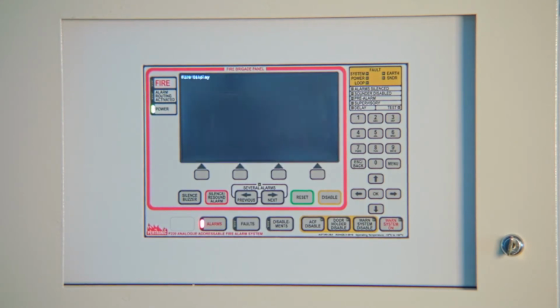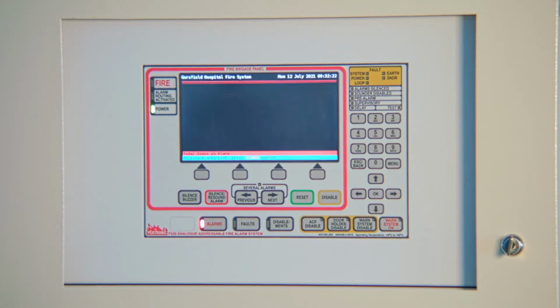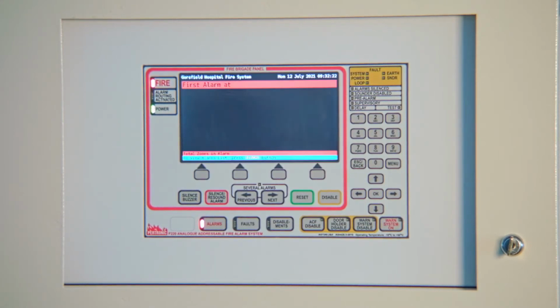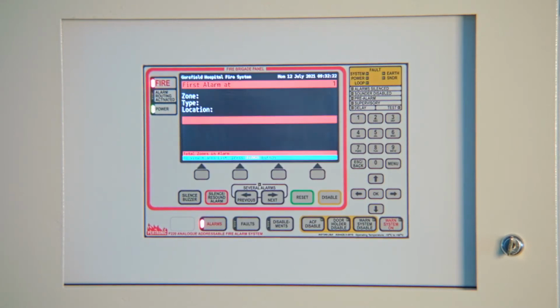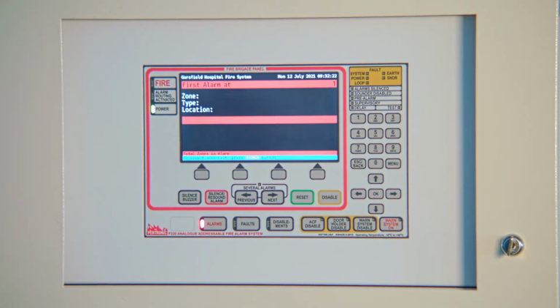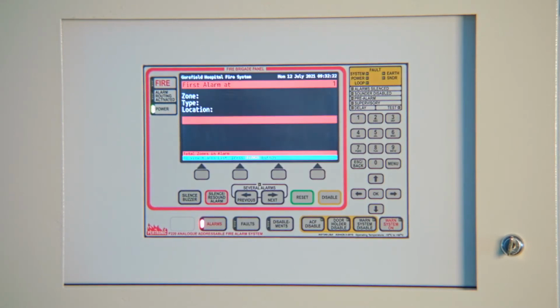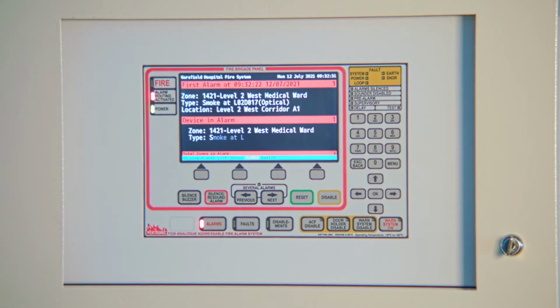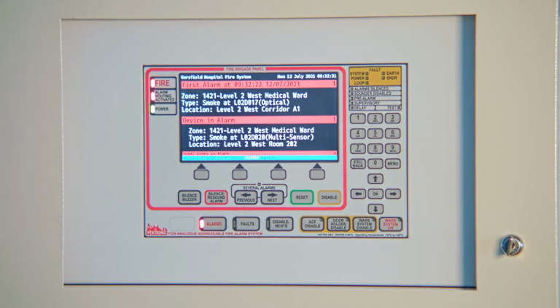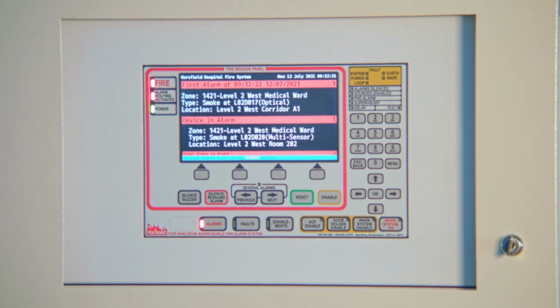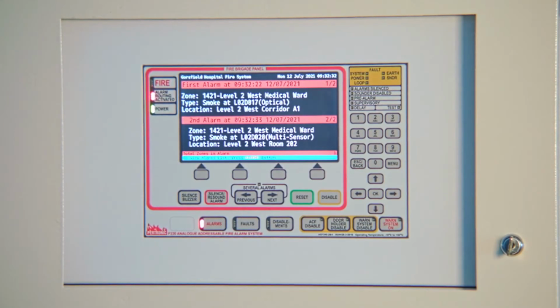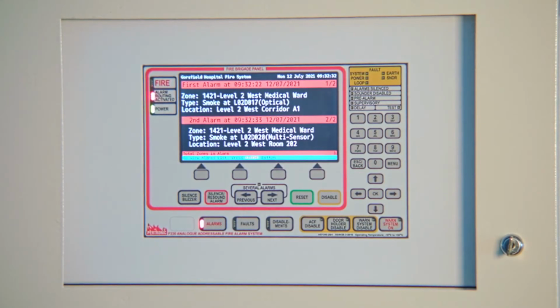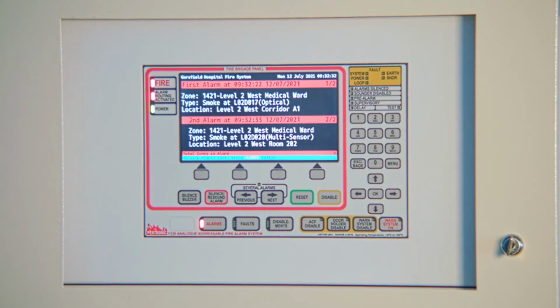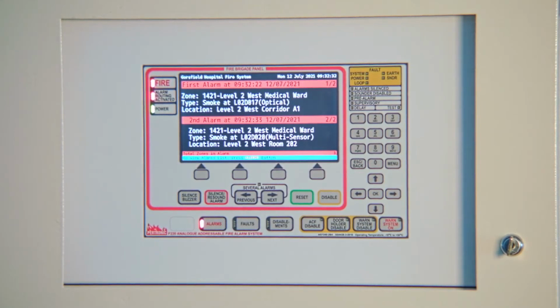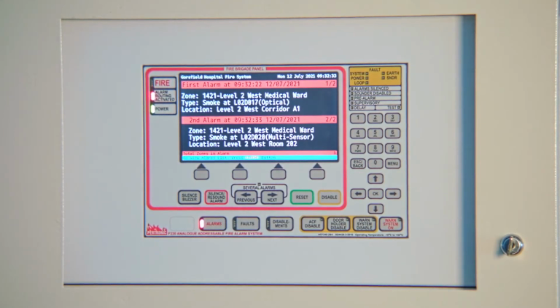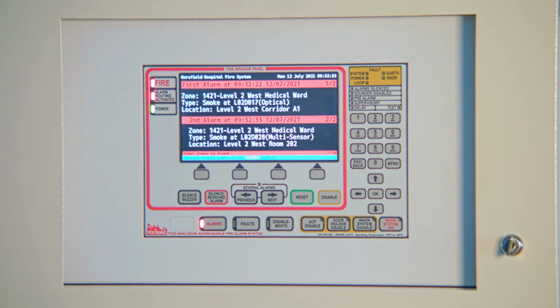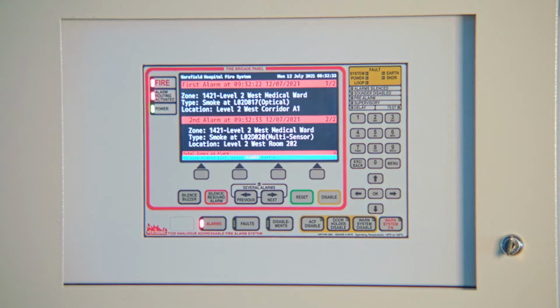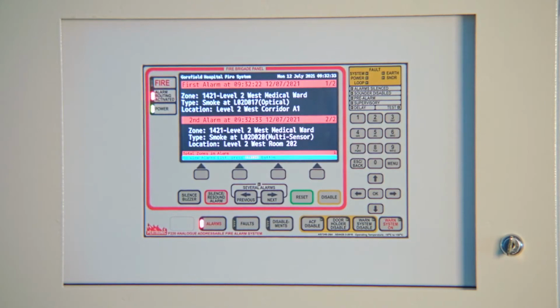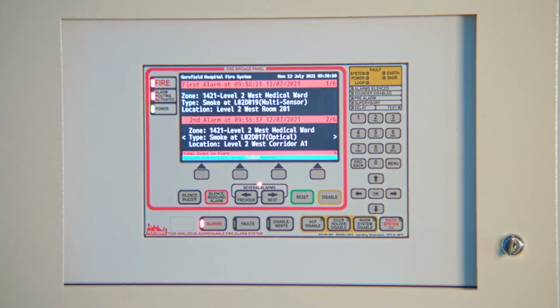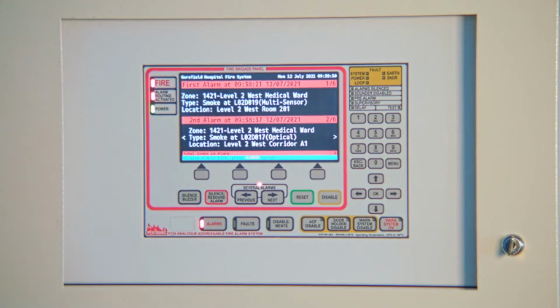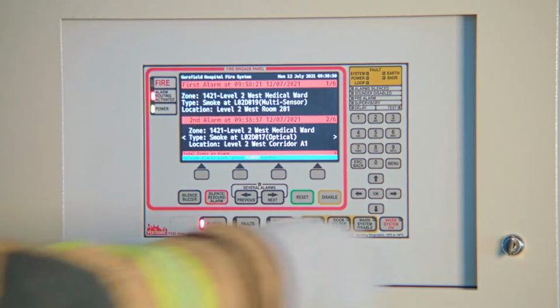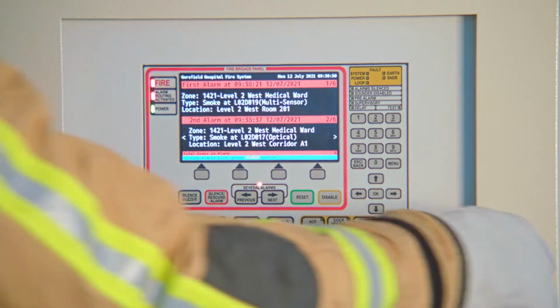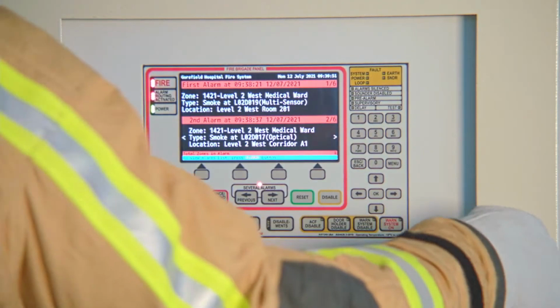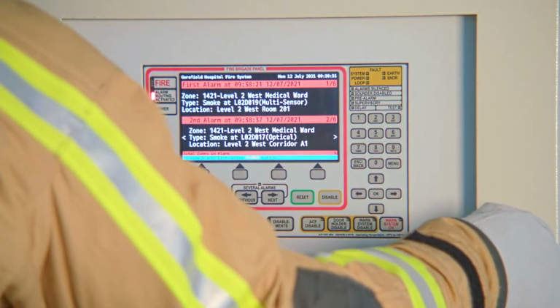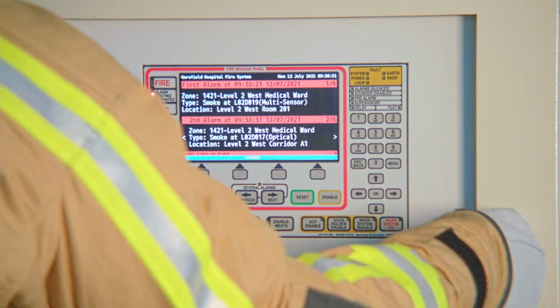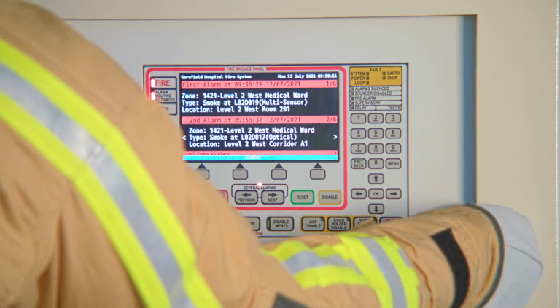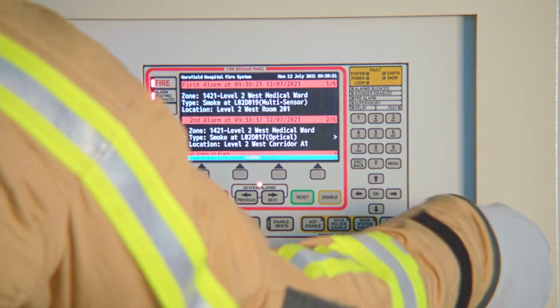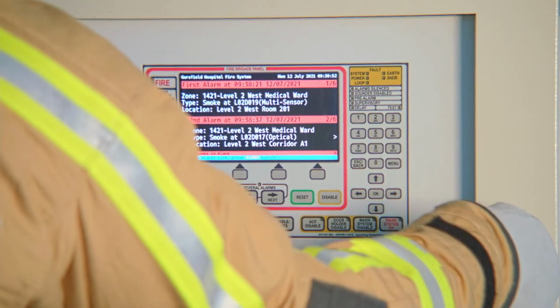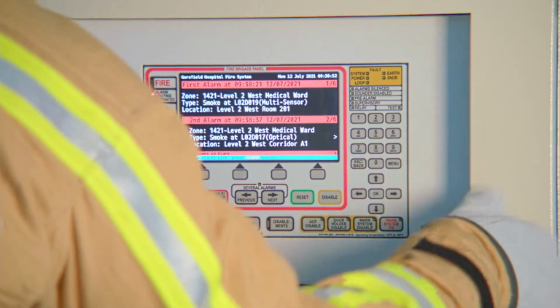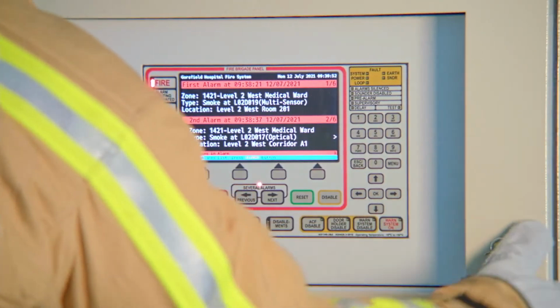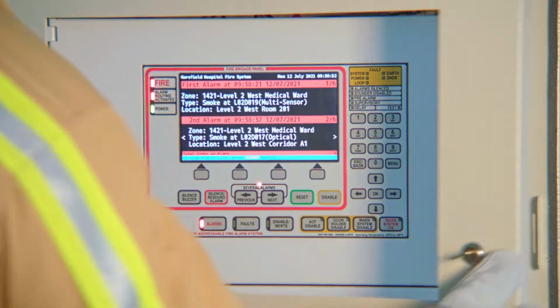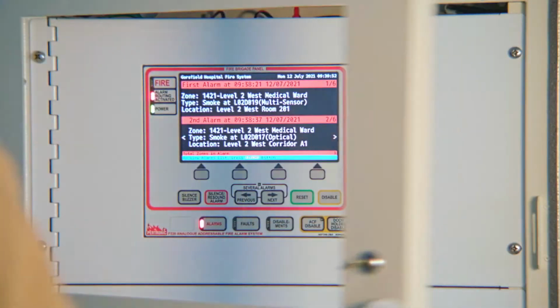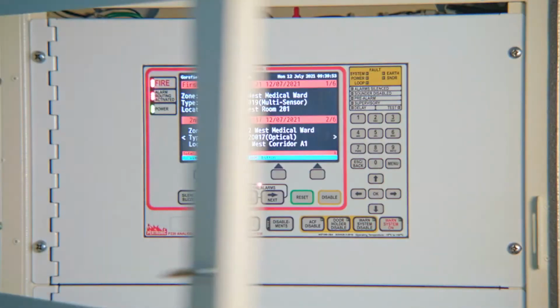Here we have the F220 showing six alarms. Unlock the front door to access the fire brigade panel.